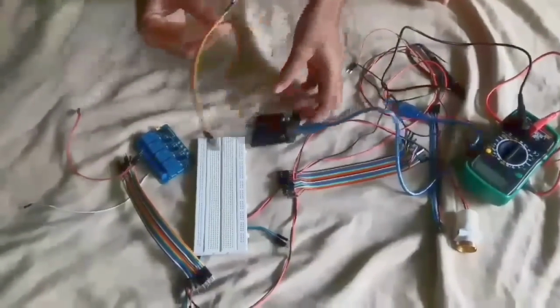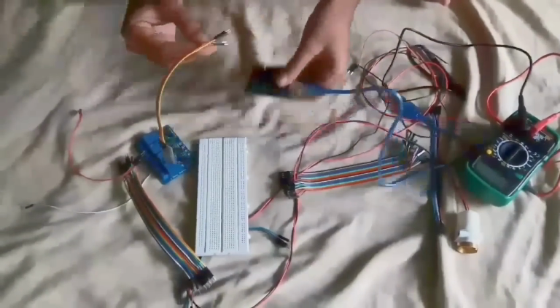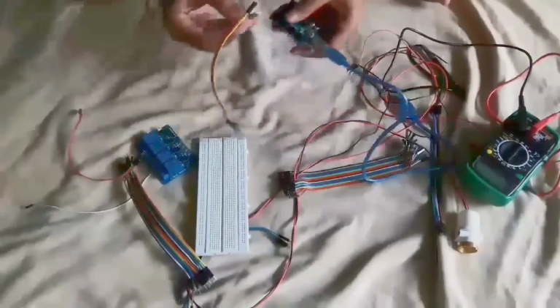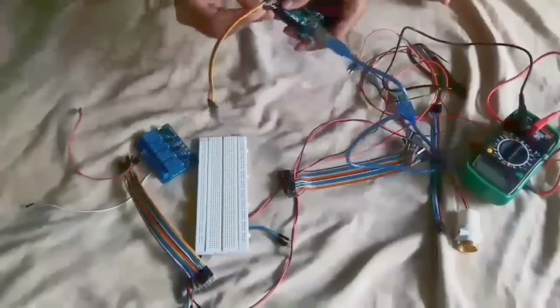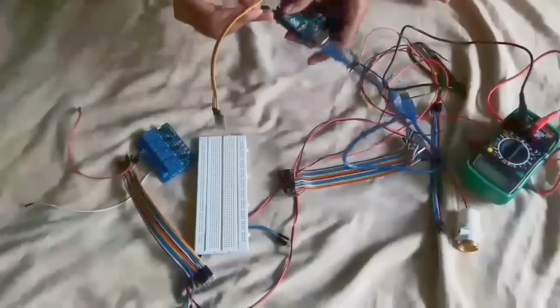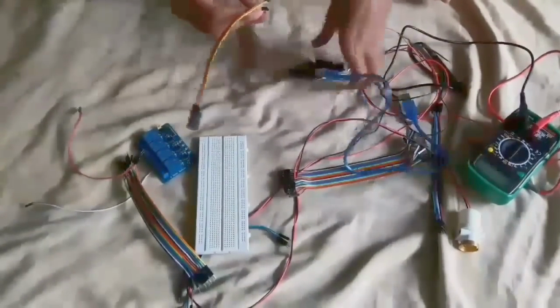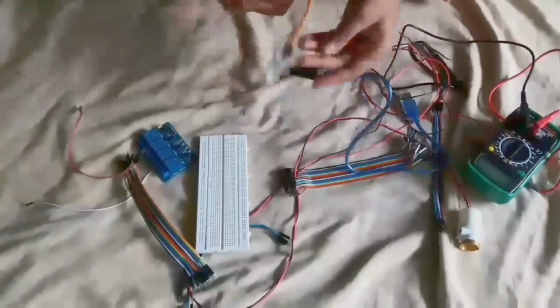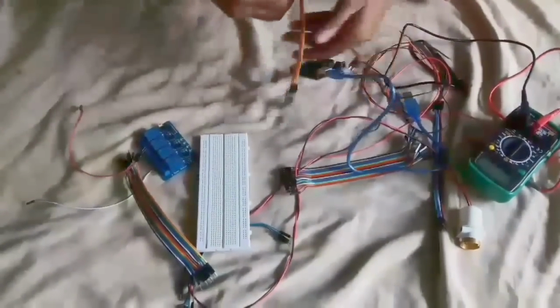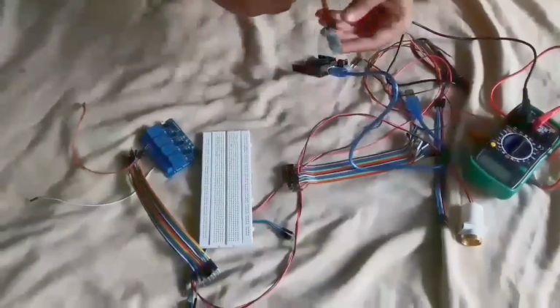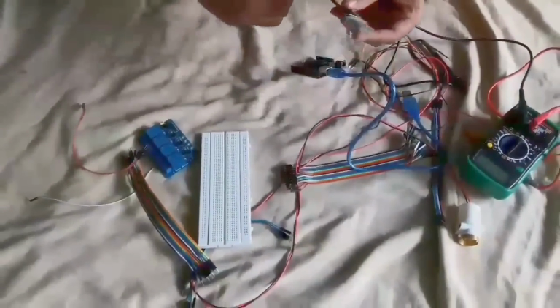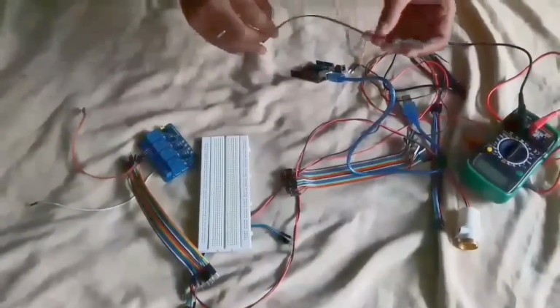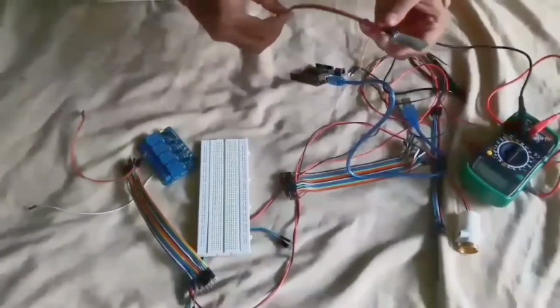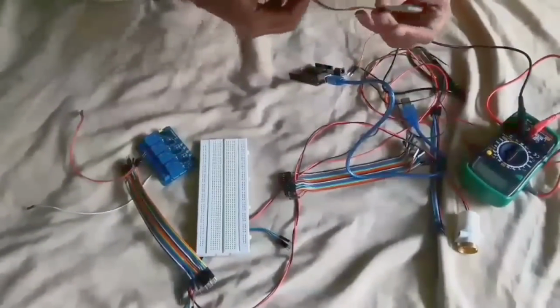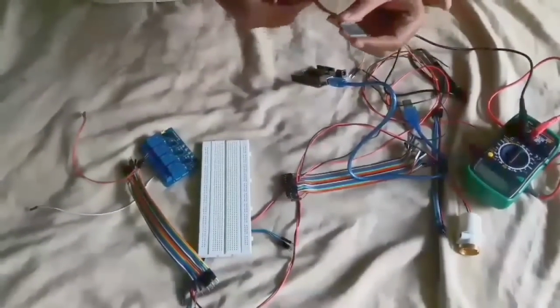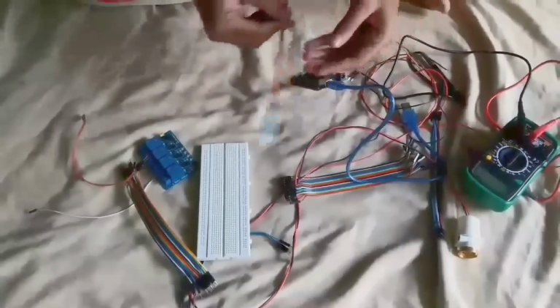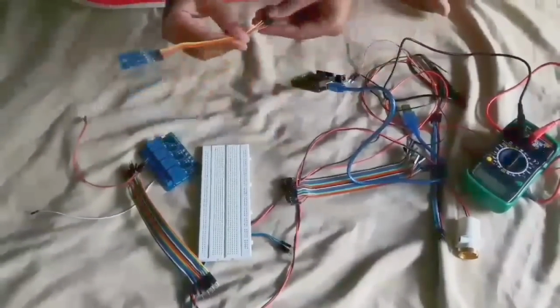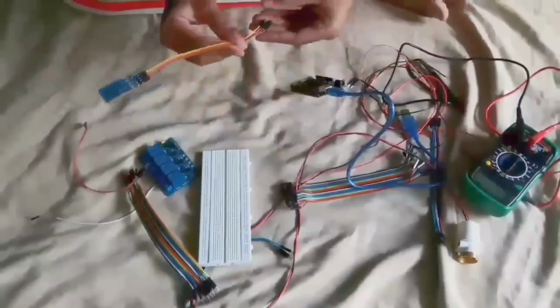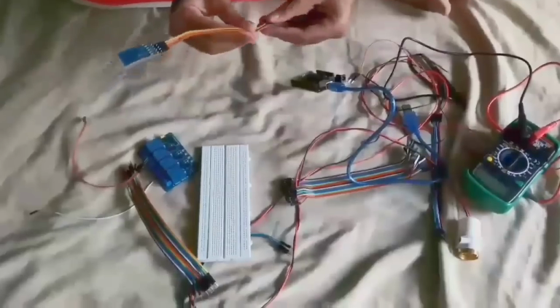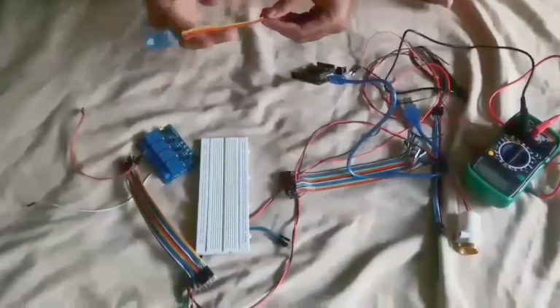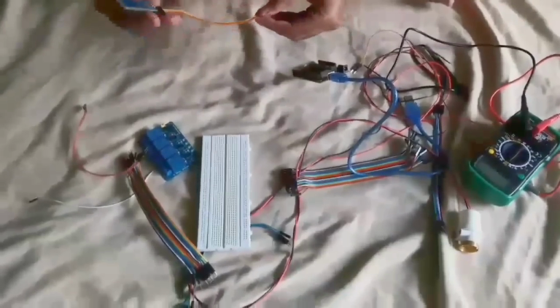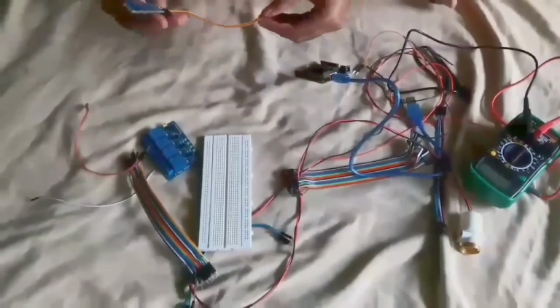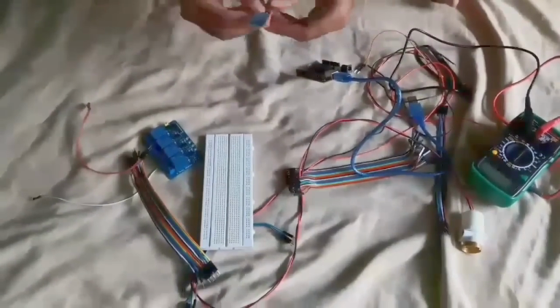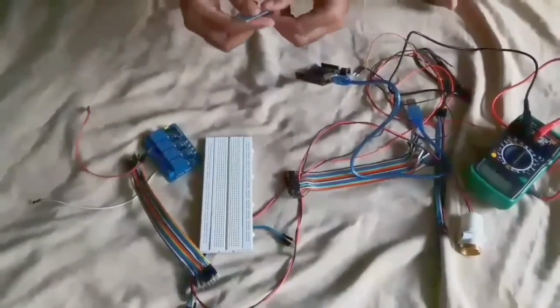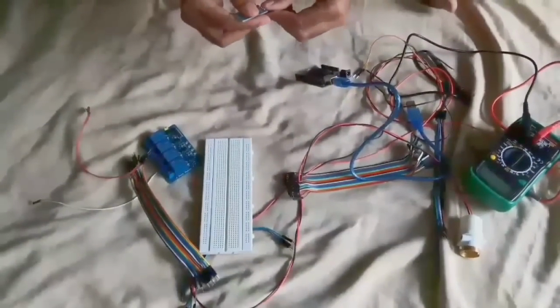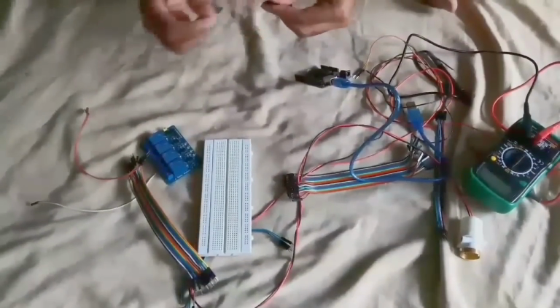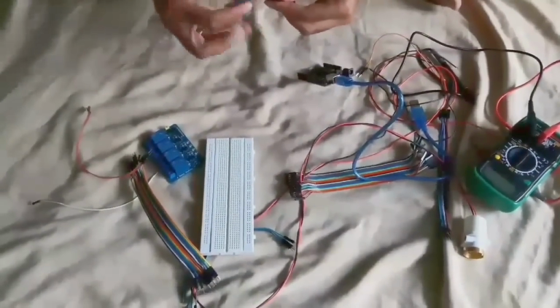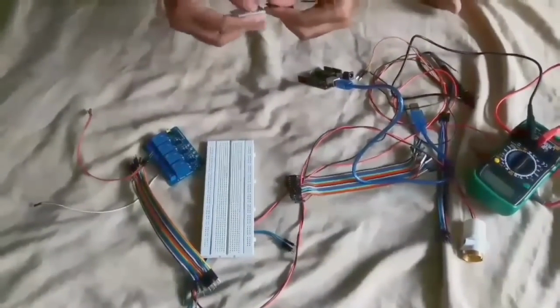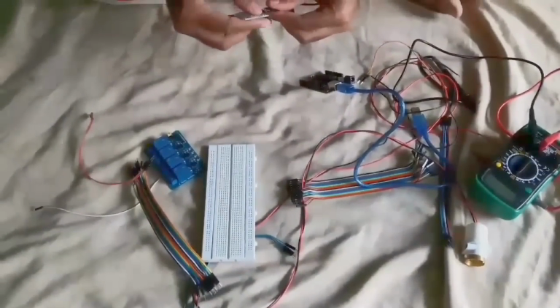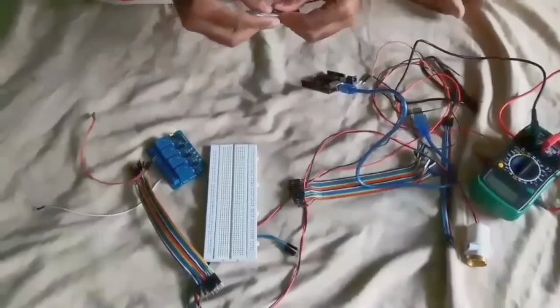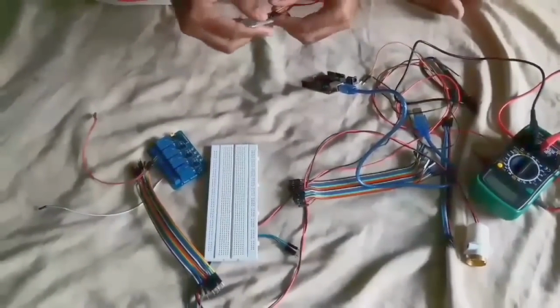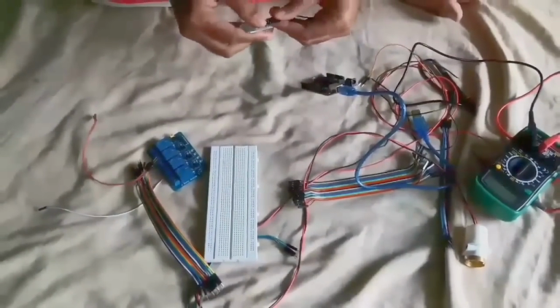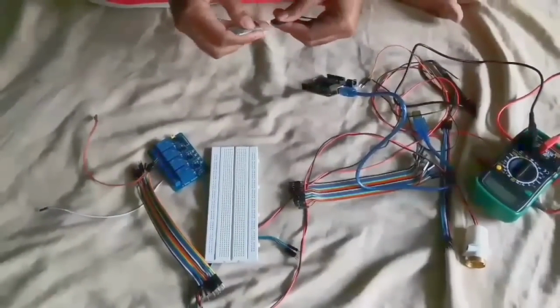3, 2, 1 — let's assemble the components.